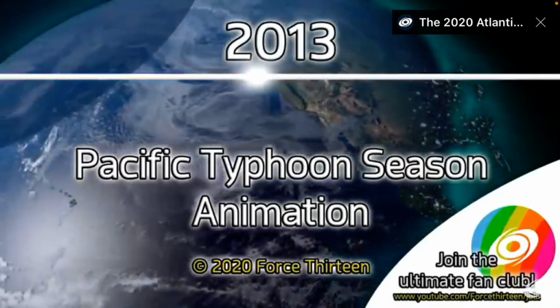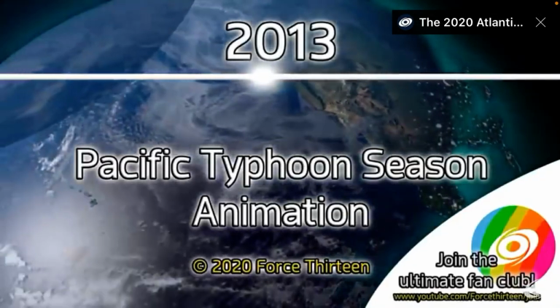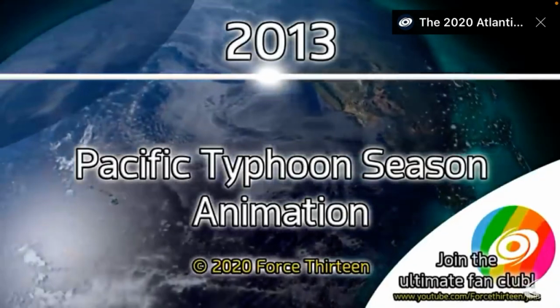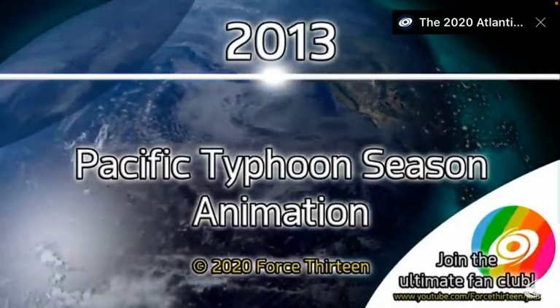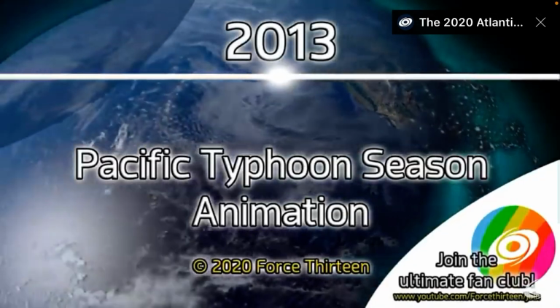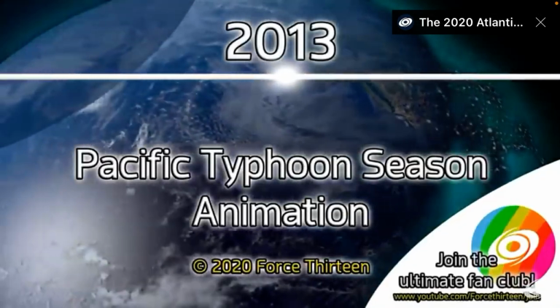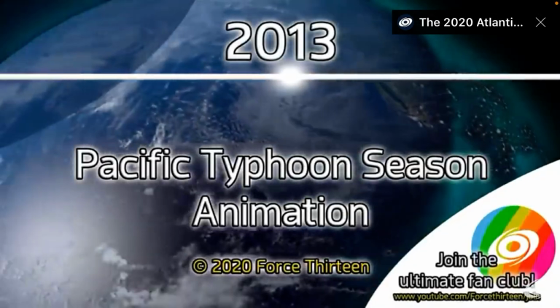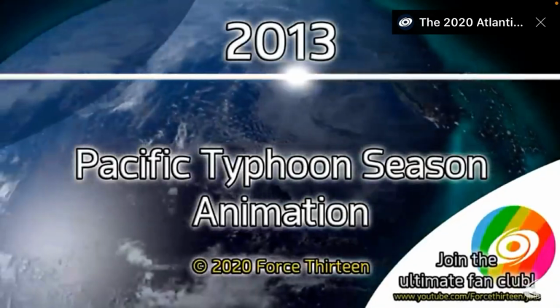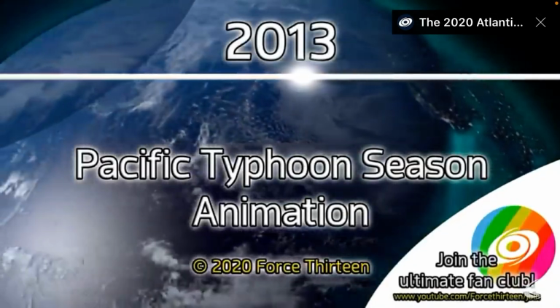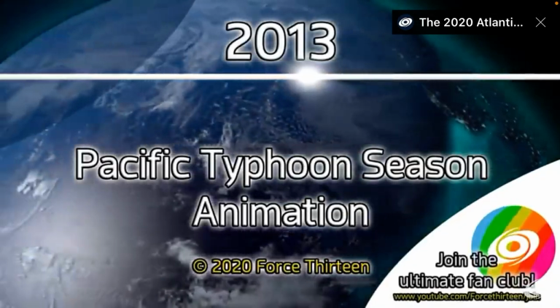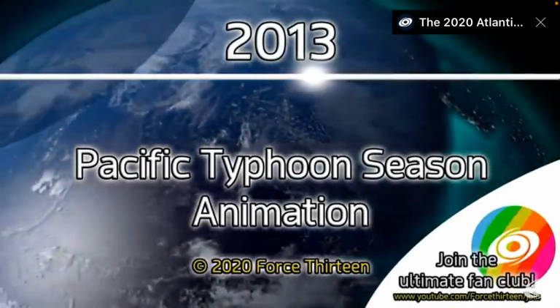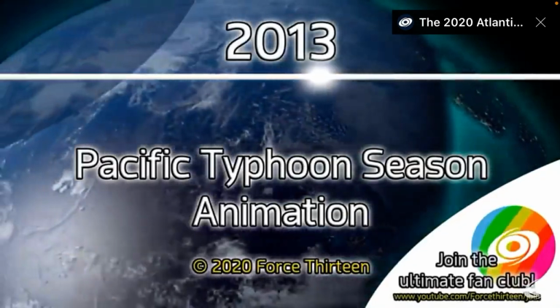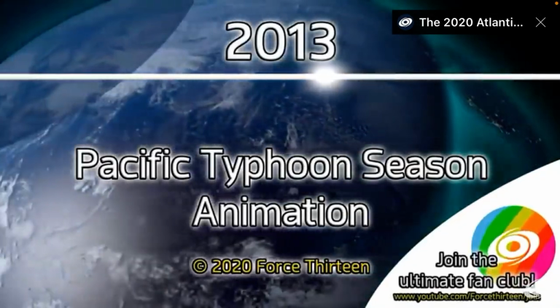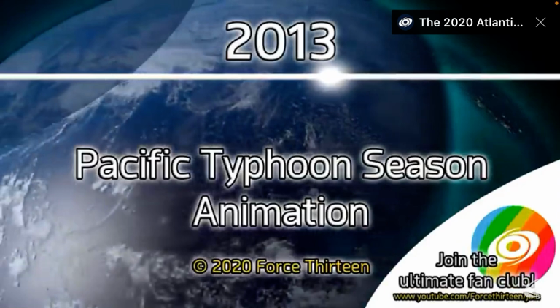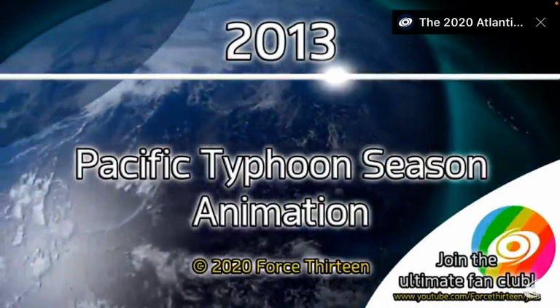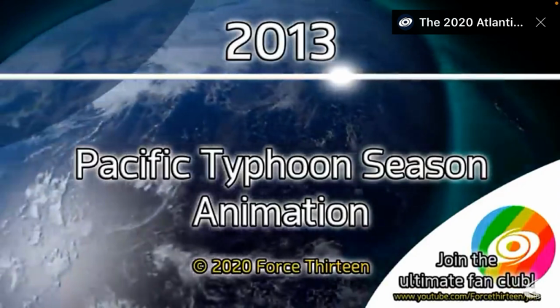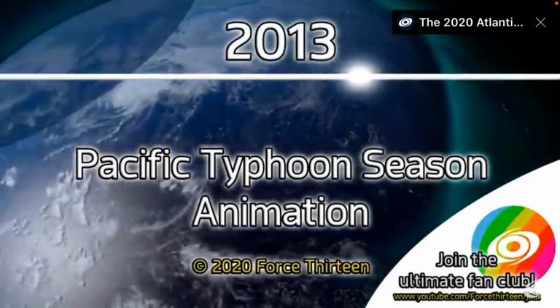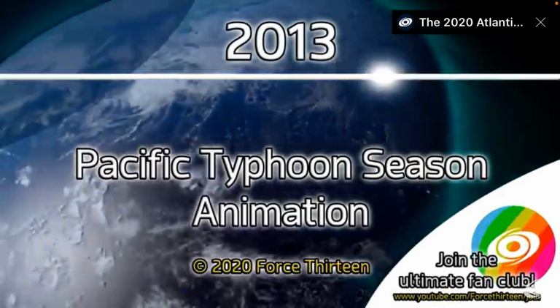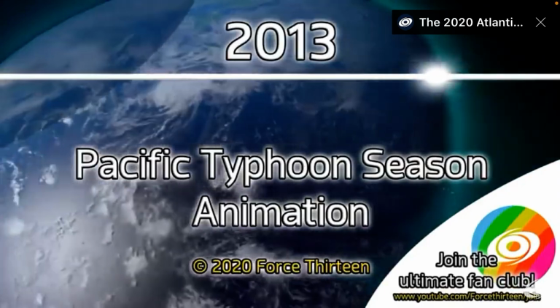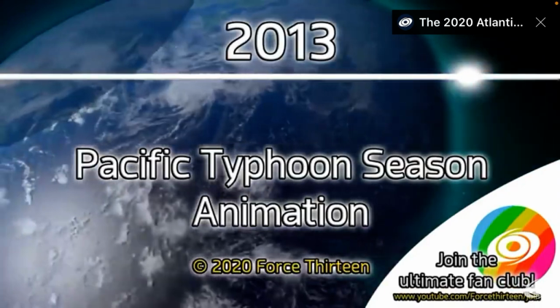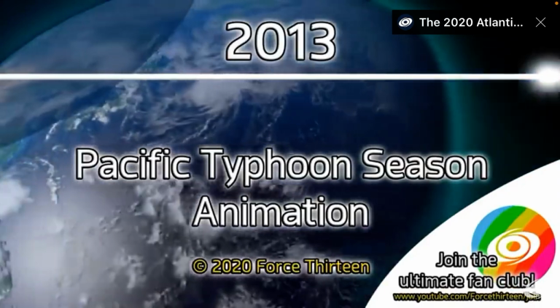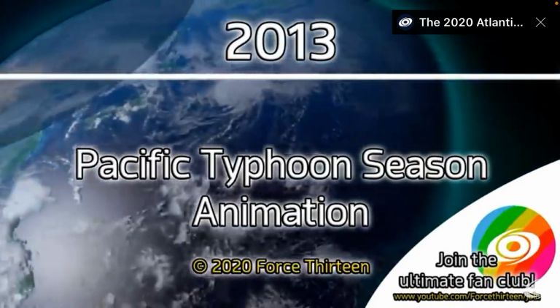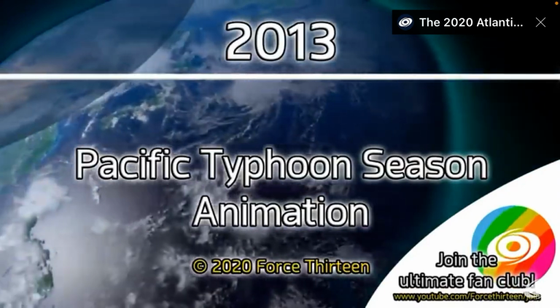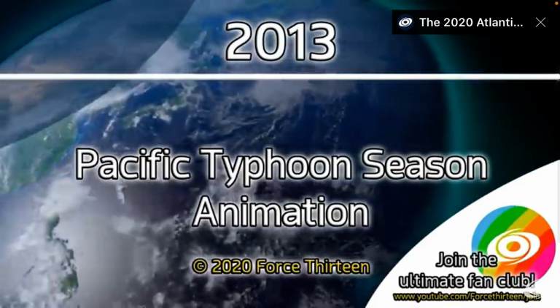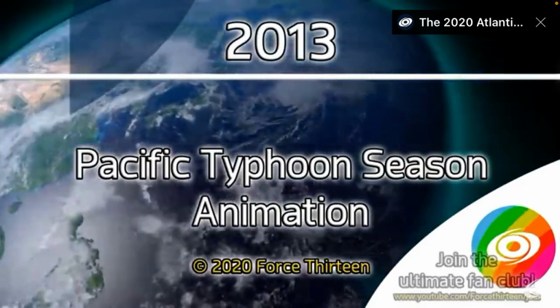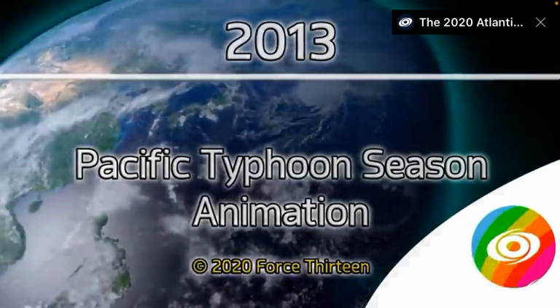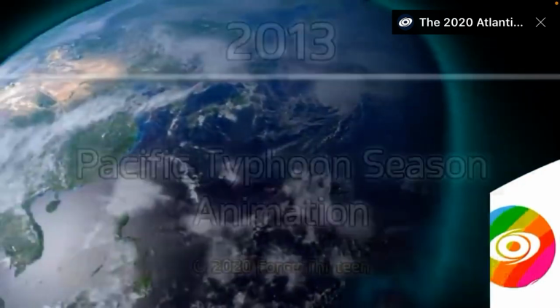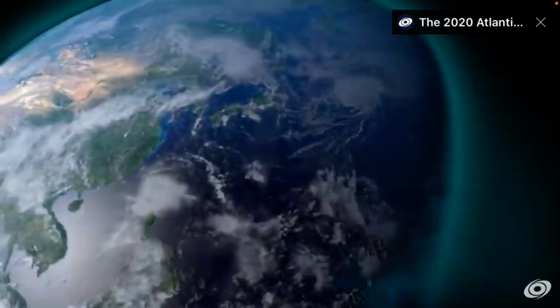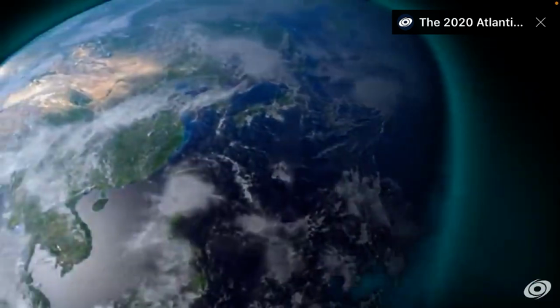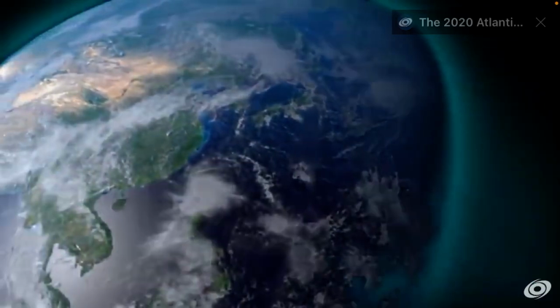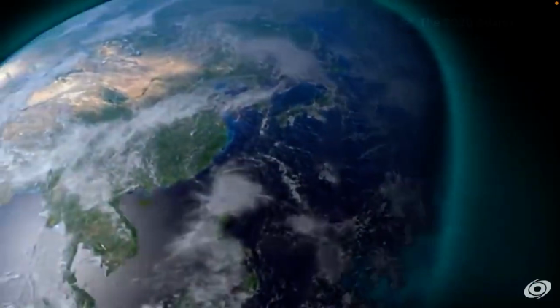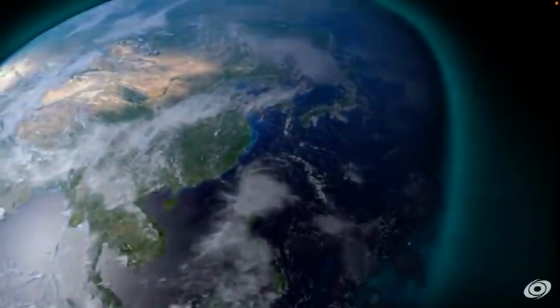So this was made, of course, by Force 13. I'm going to put their link in the description down below.